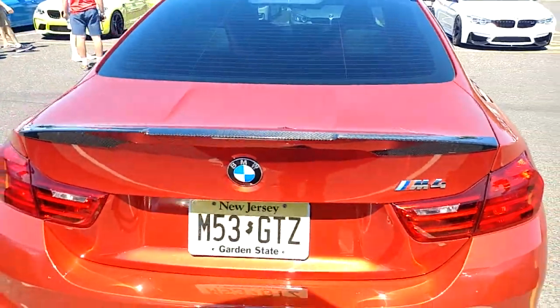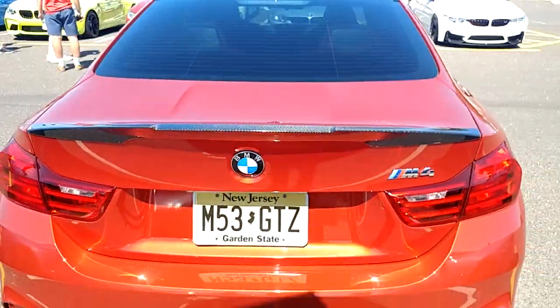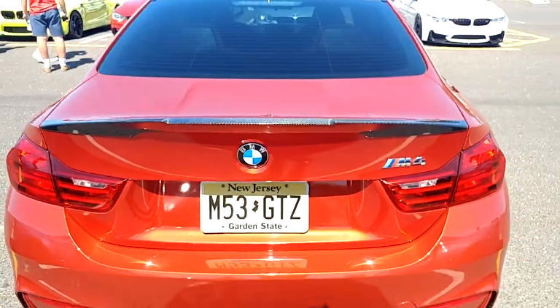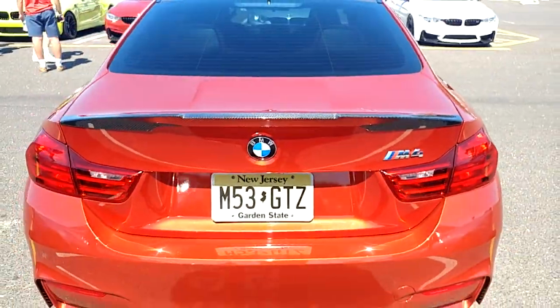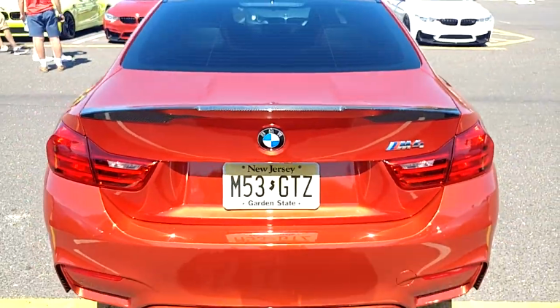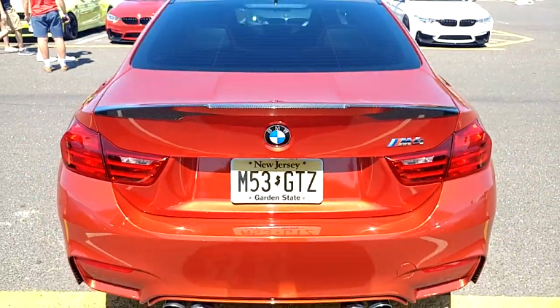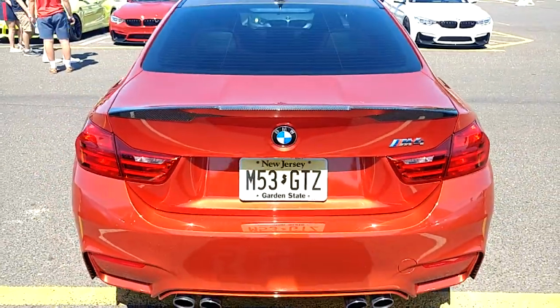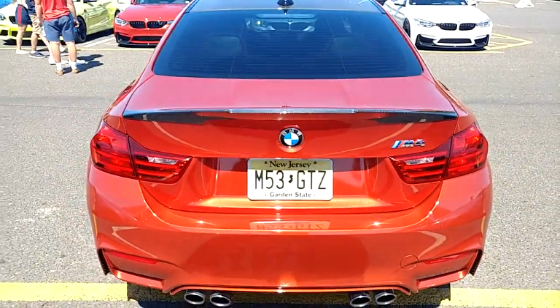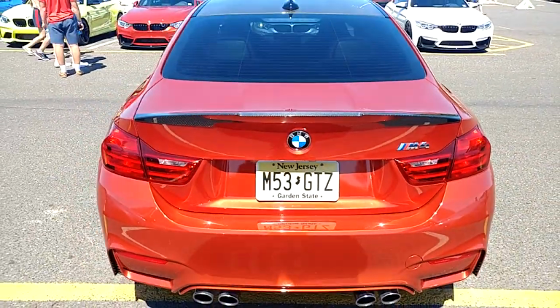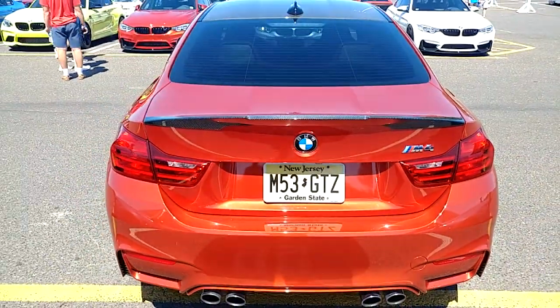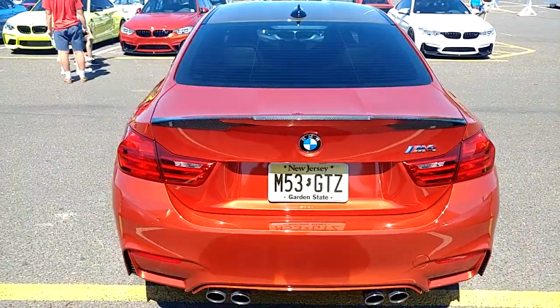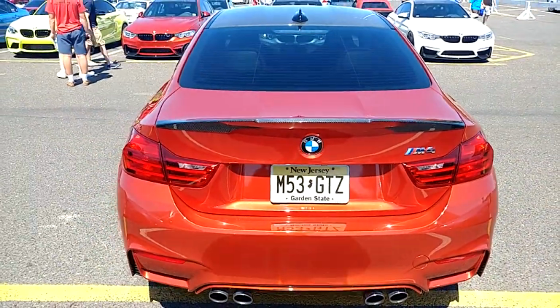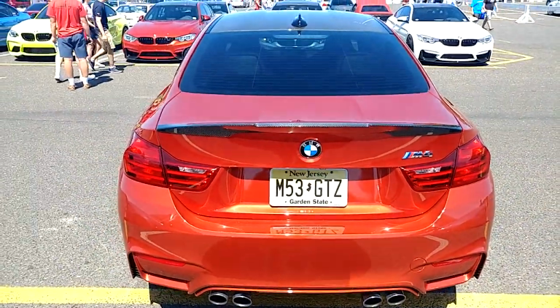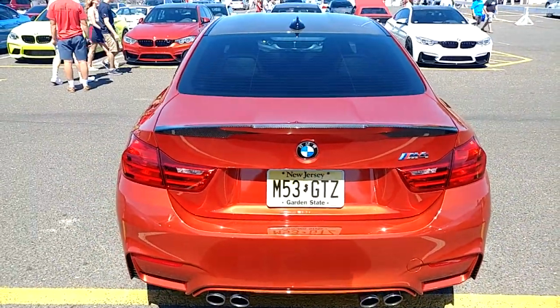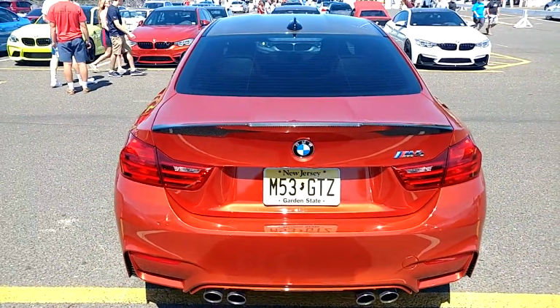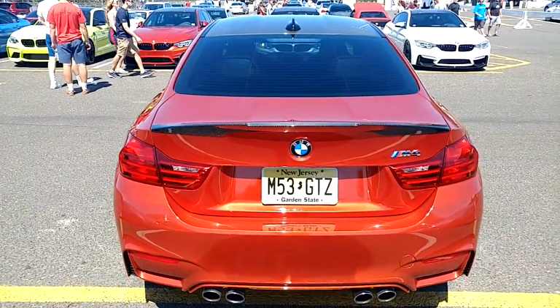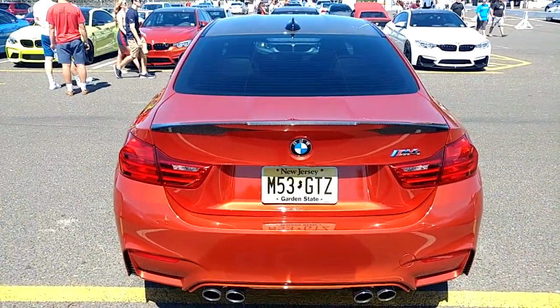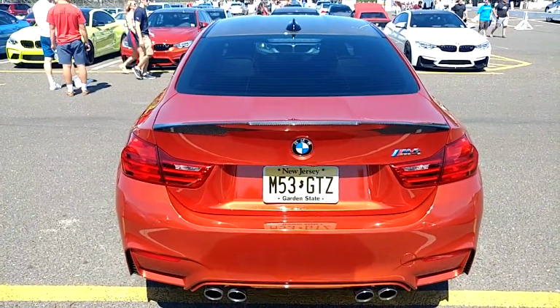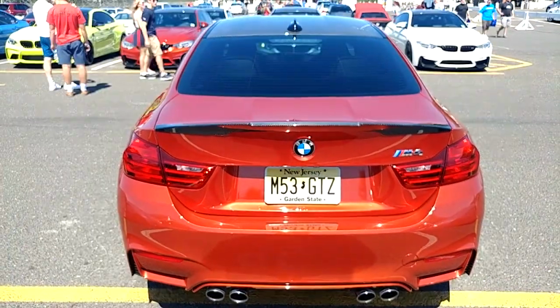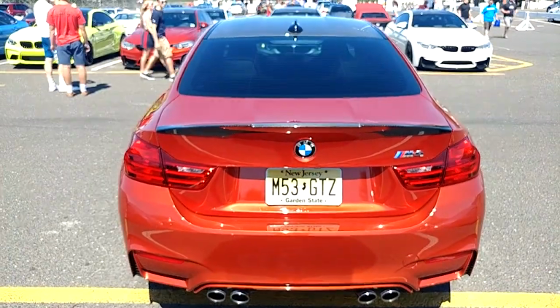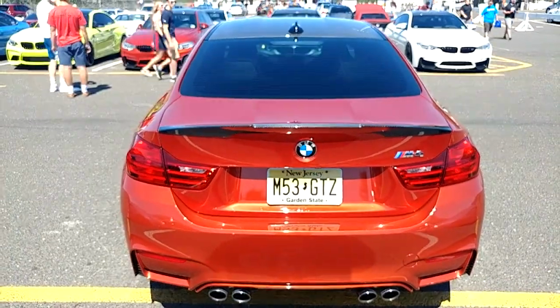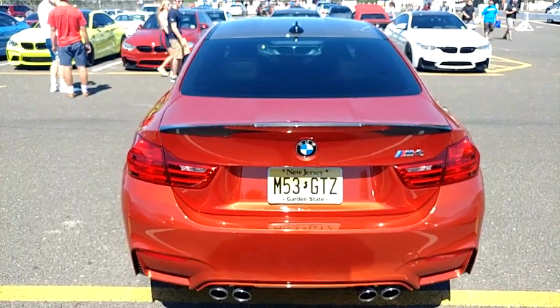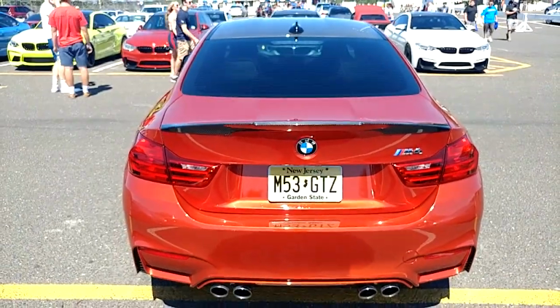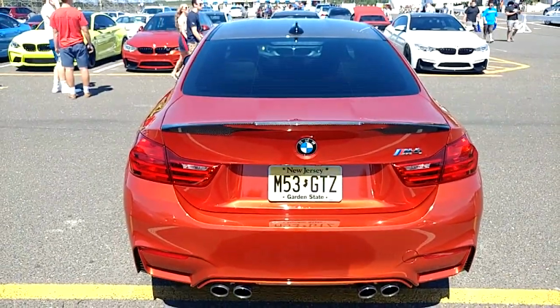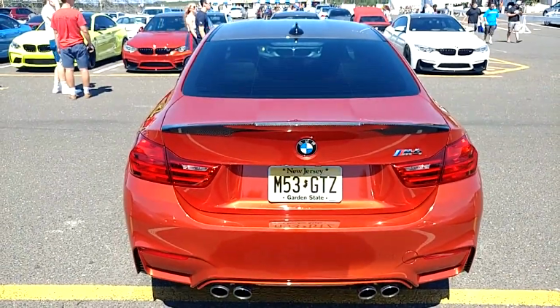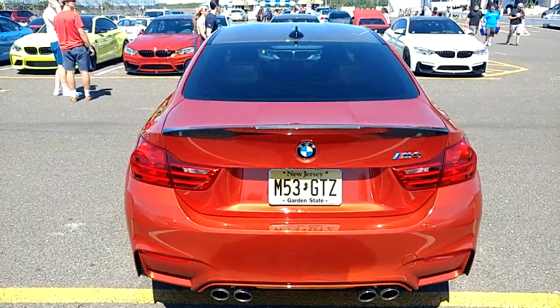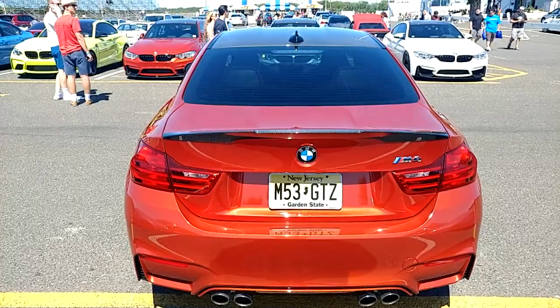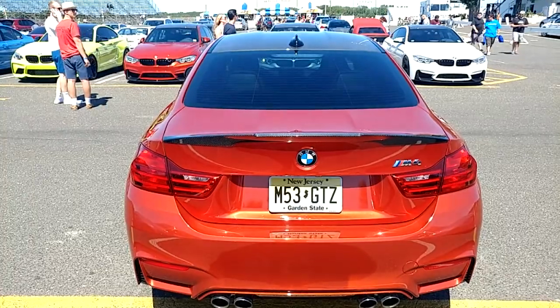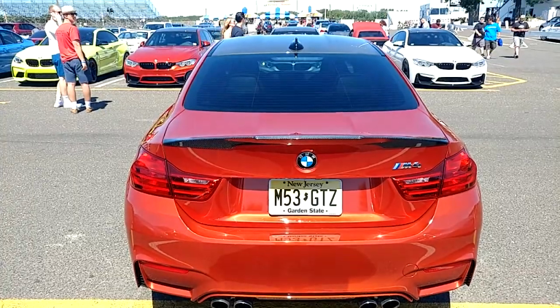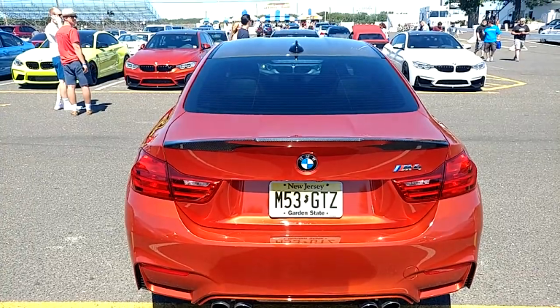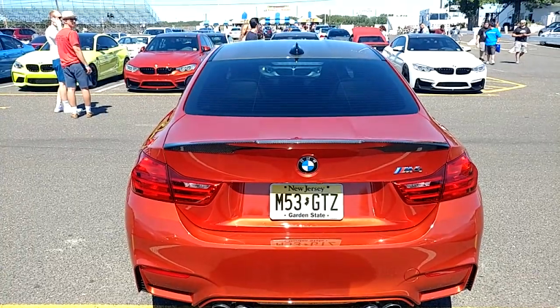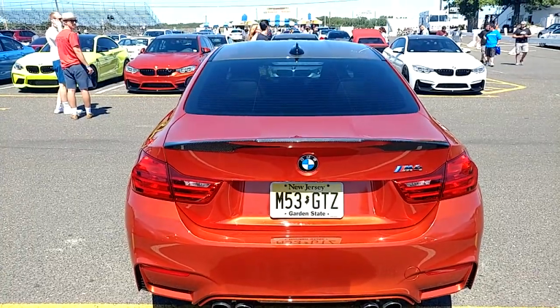A lot of people here are loving this color.